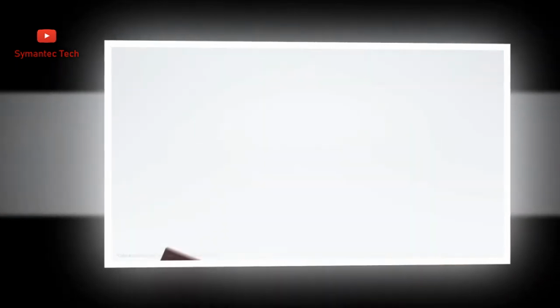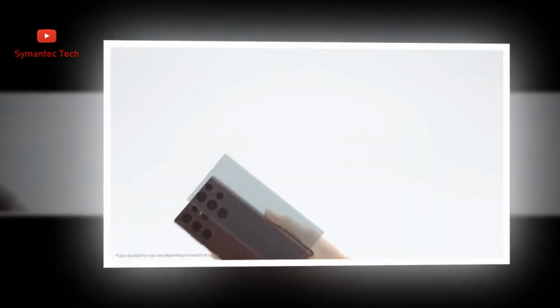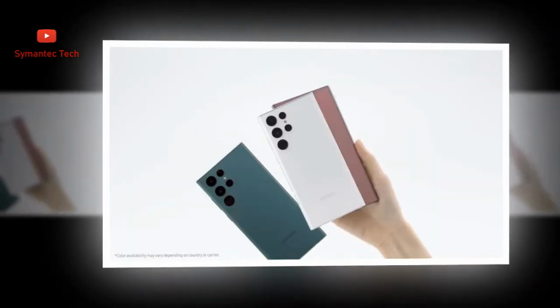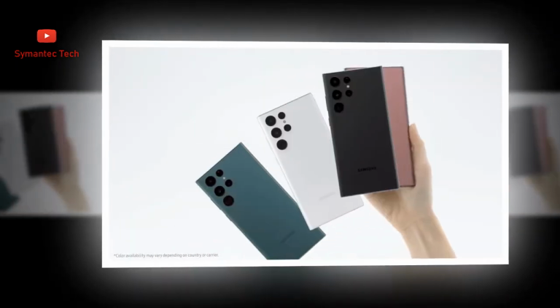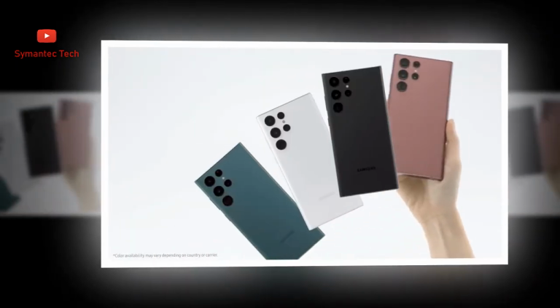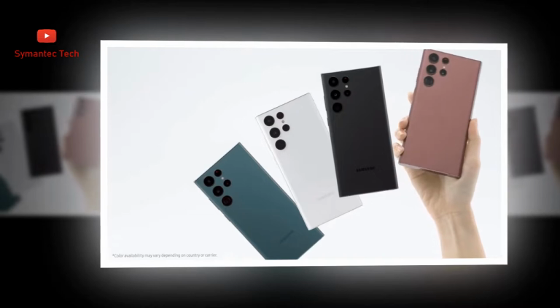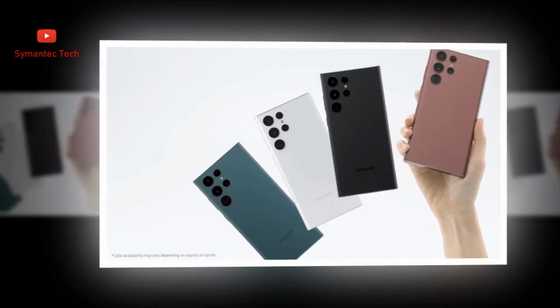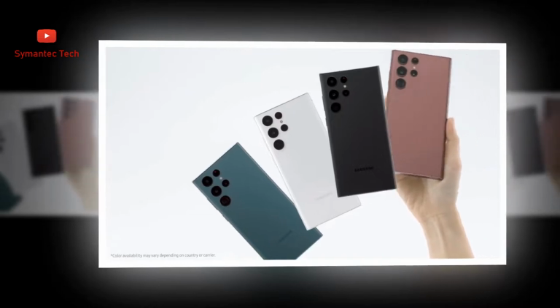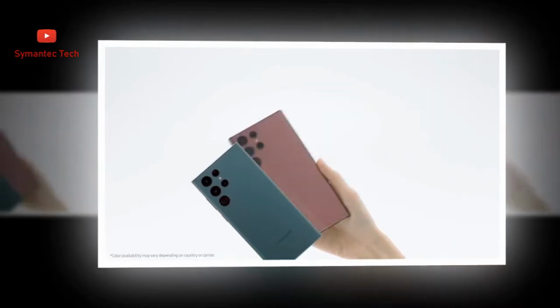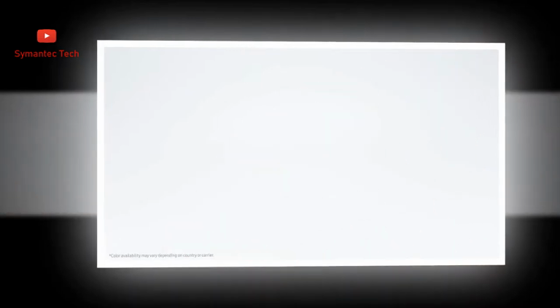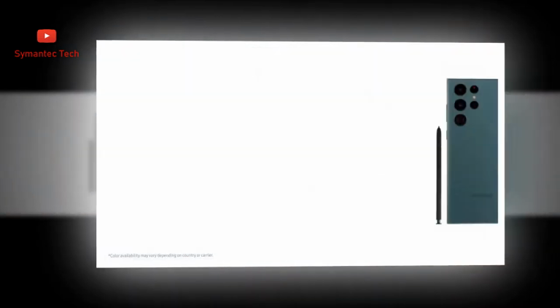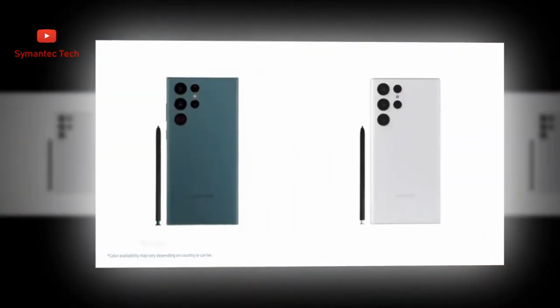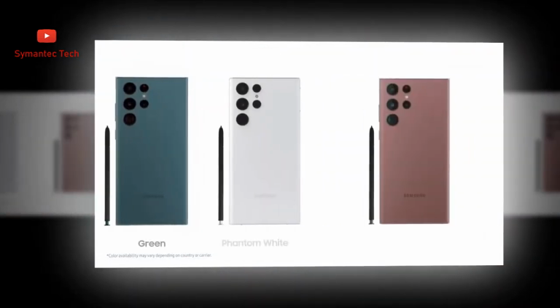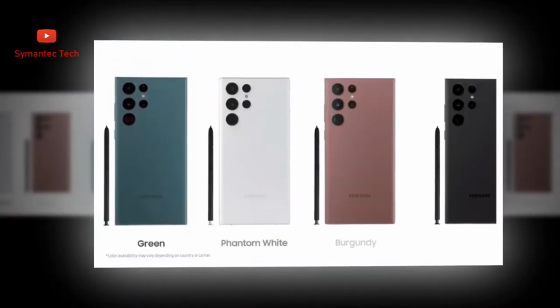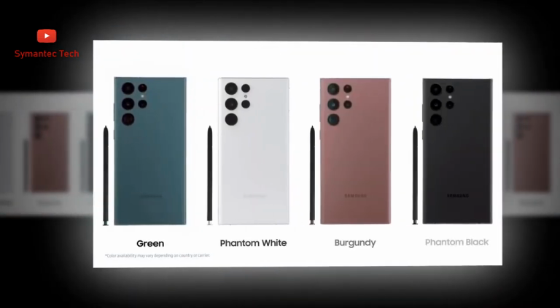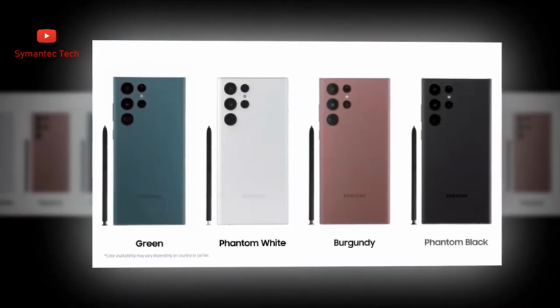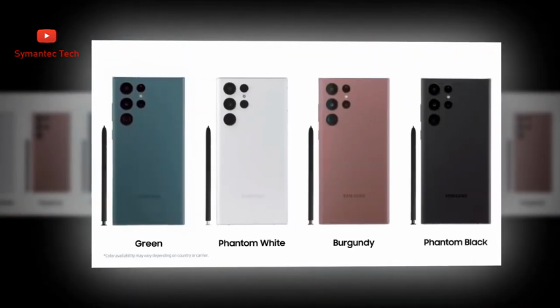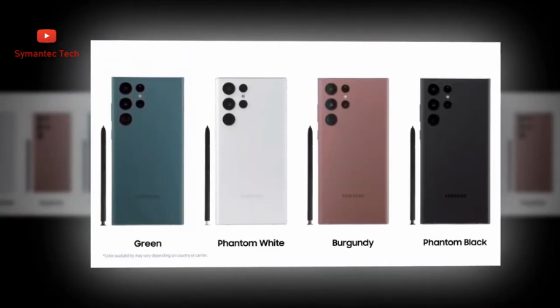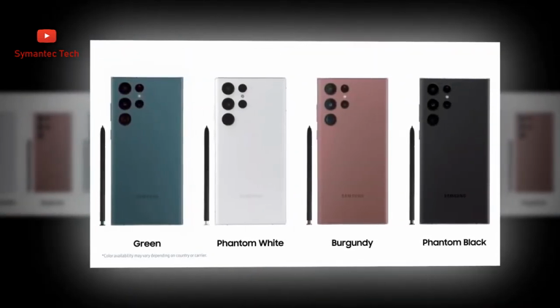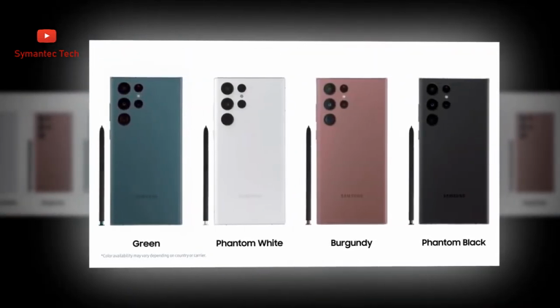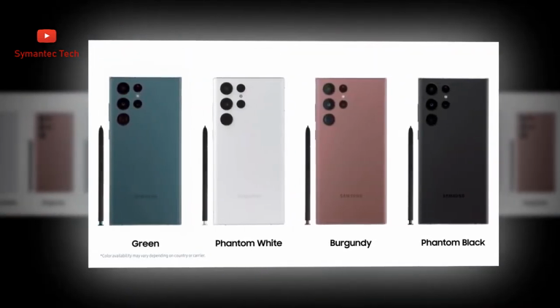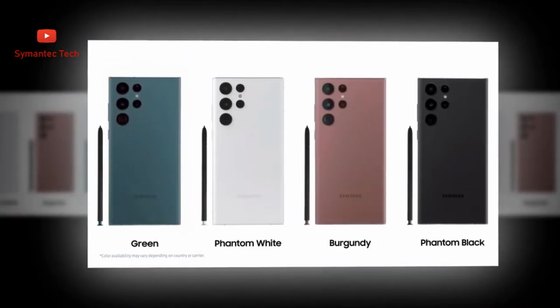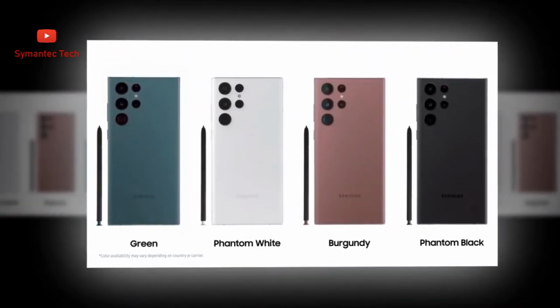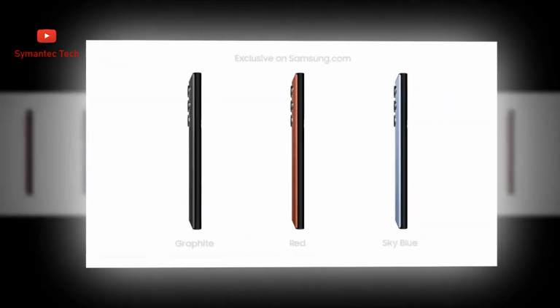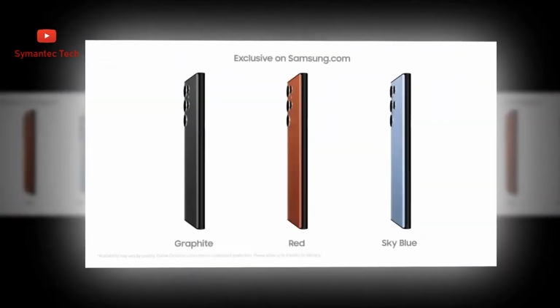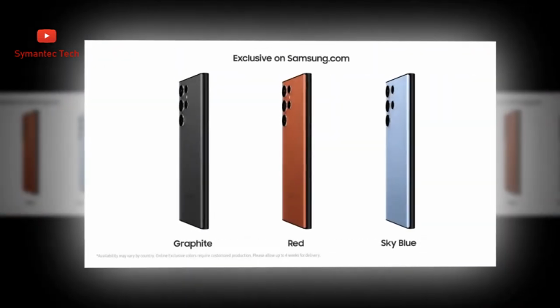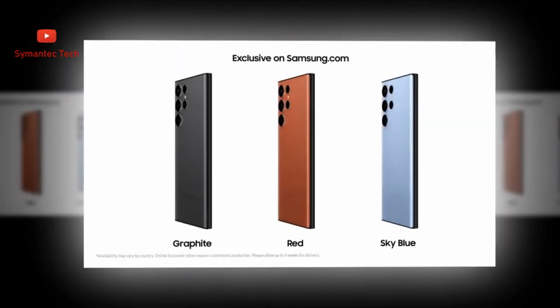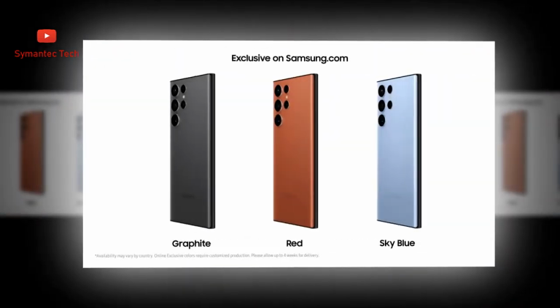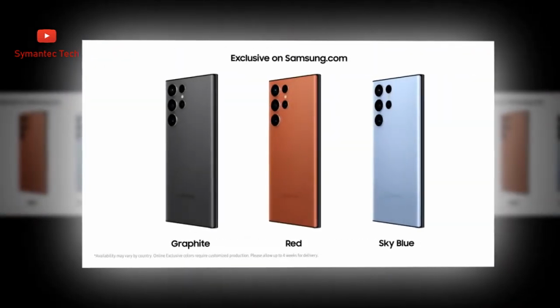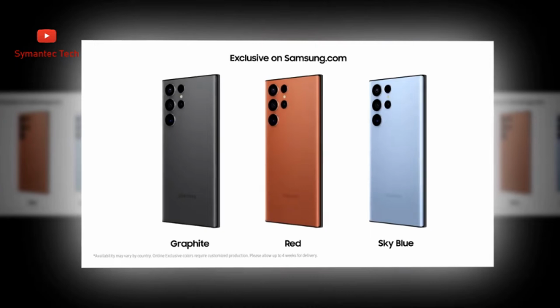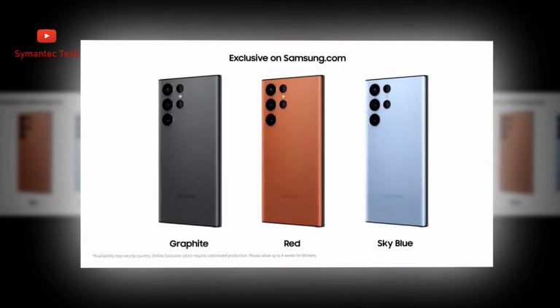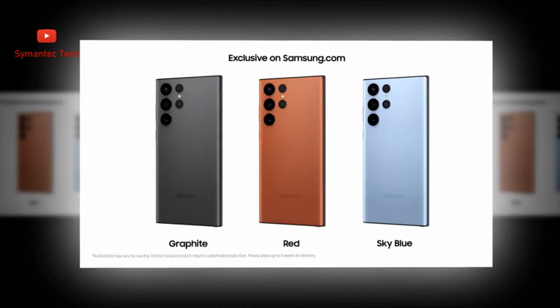Be a trendsetter and embrace the bold tones of Galaxy S22 Ultra. The sophisticated and timeless colors amplify the sleek design.